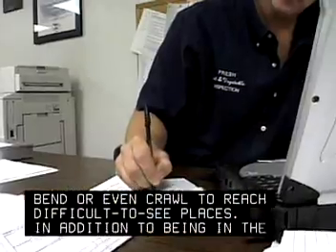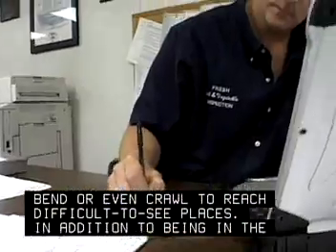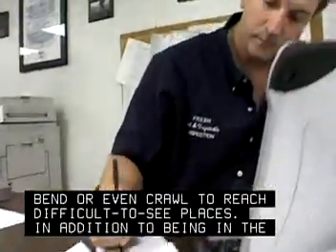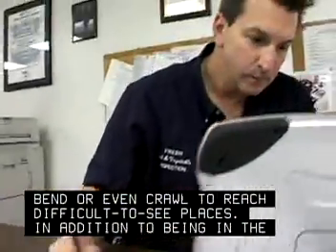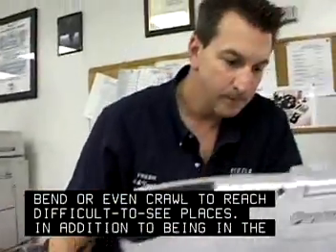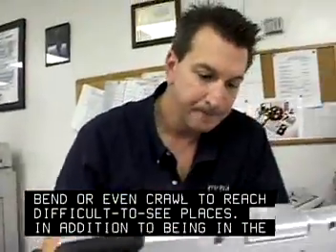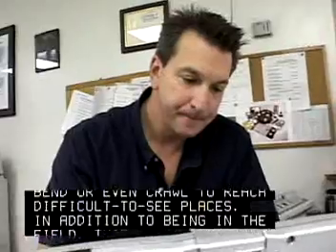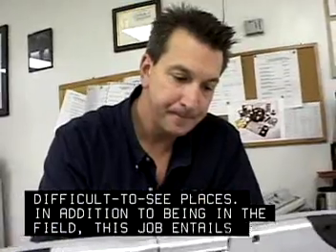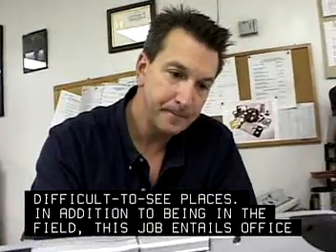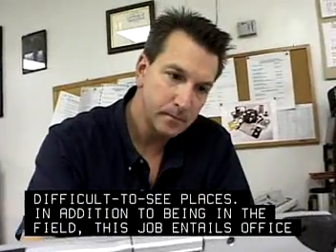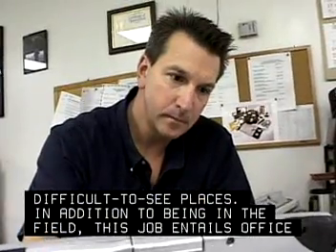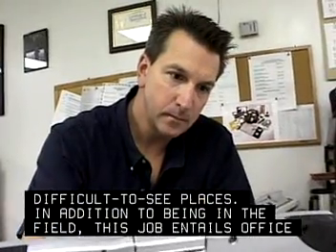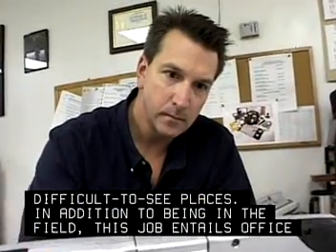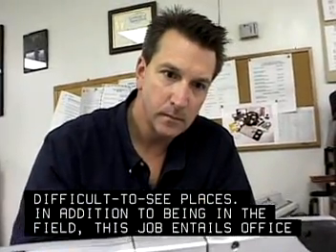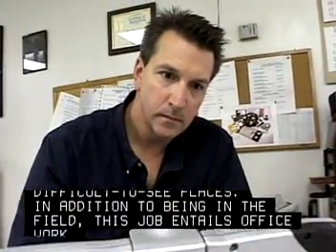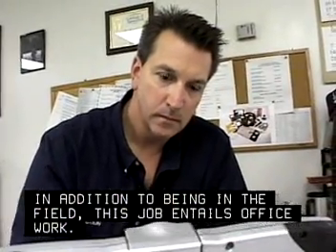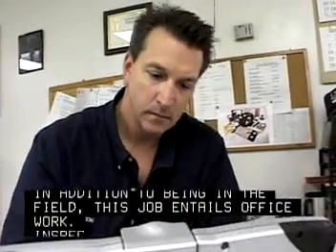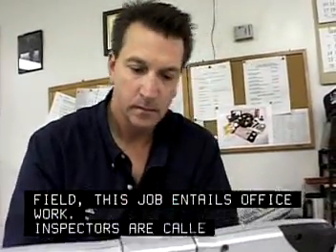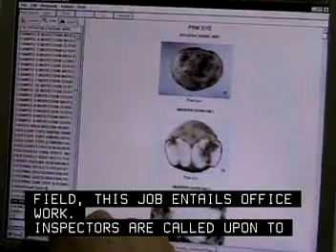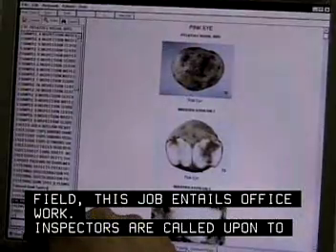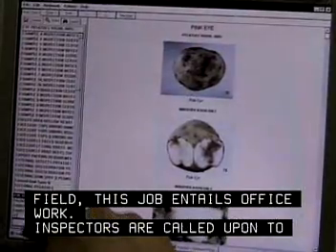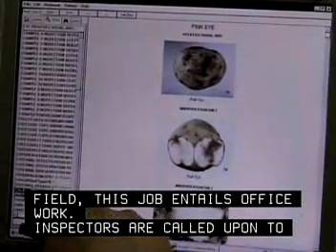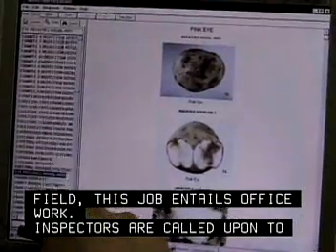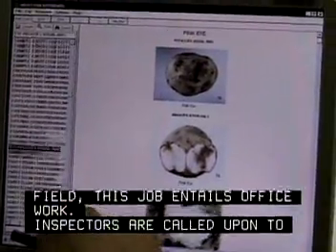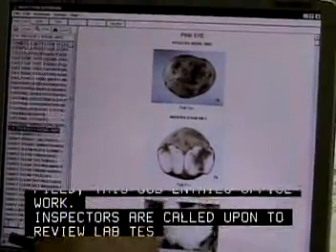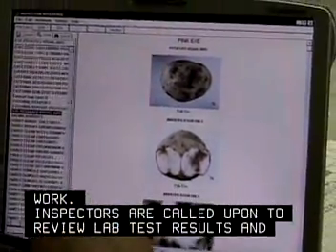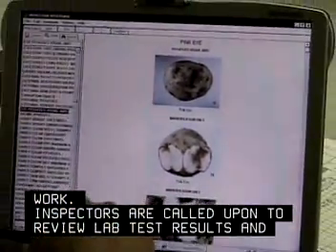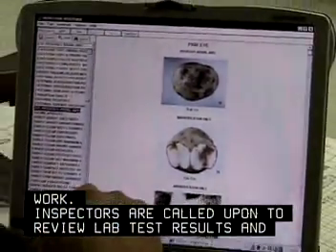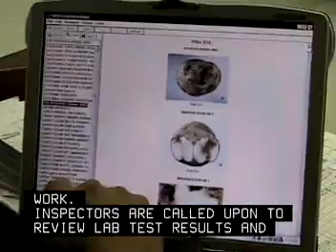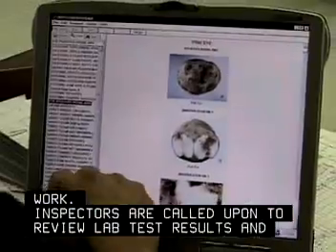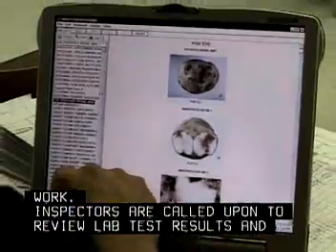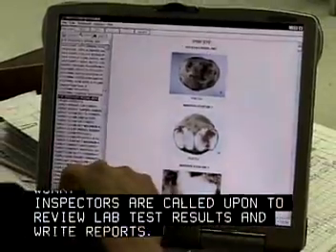In addition to being in the field, this job entails office work. Inspectors are called upon to review lab test results and write reports.